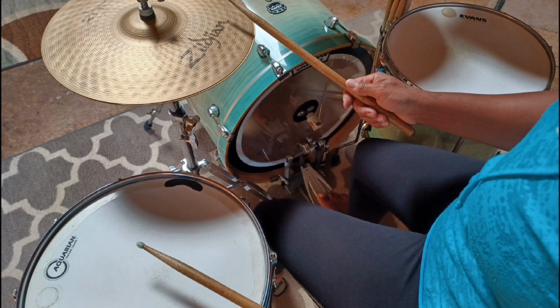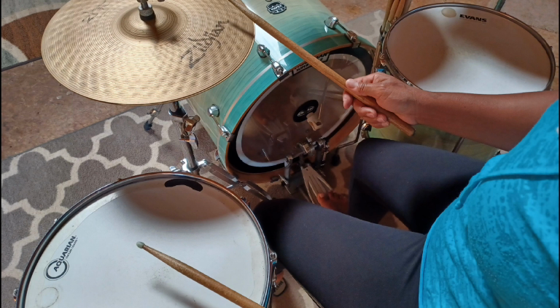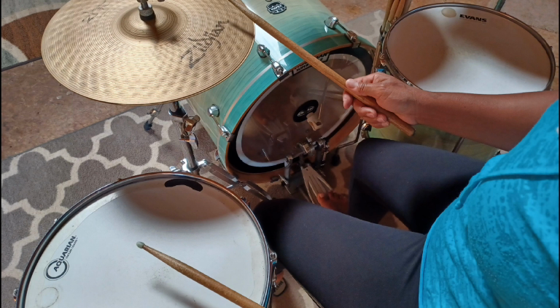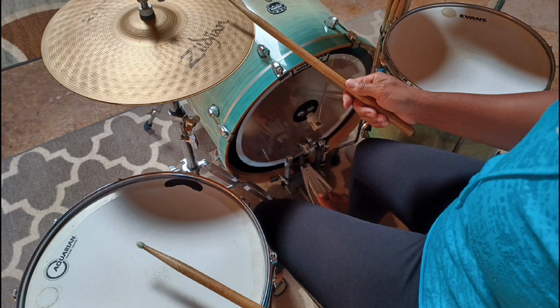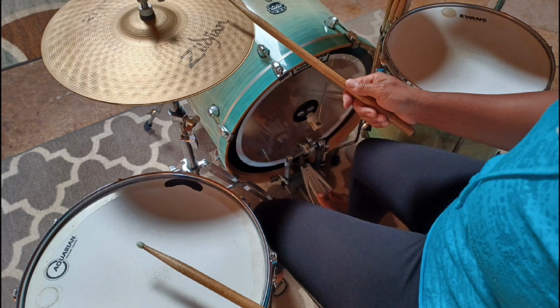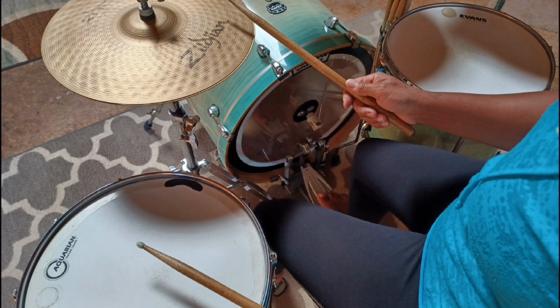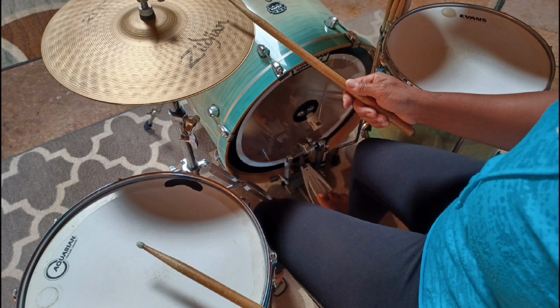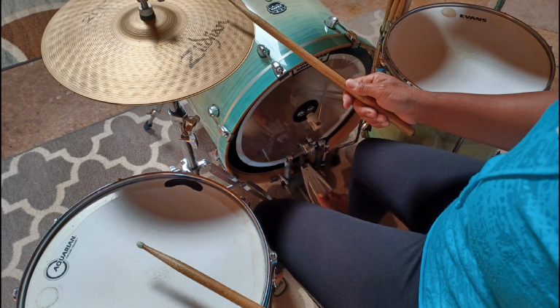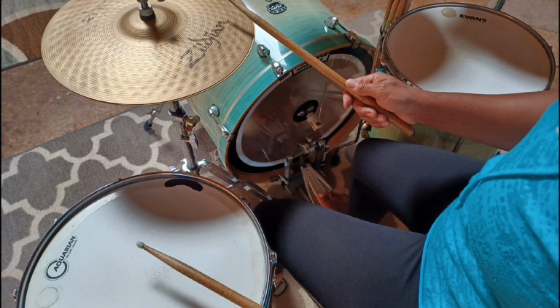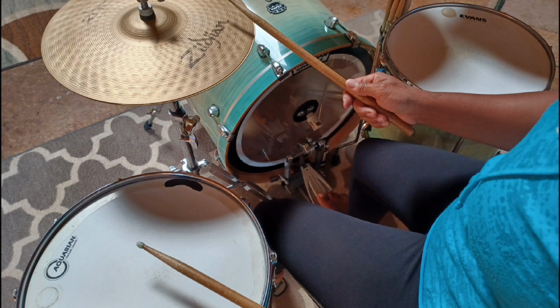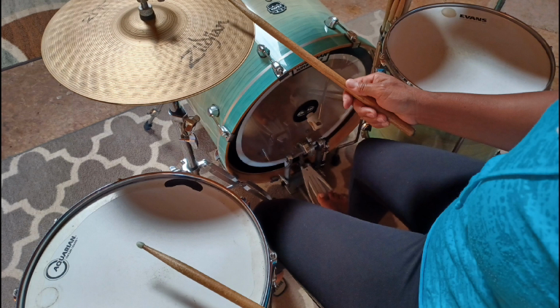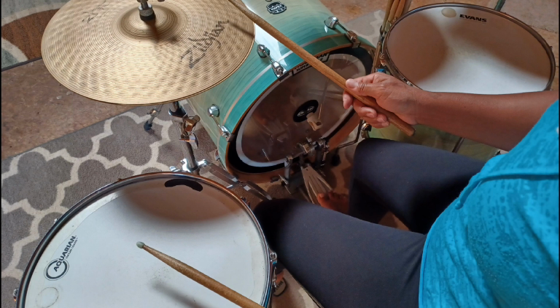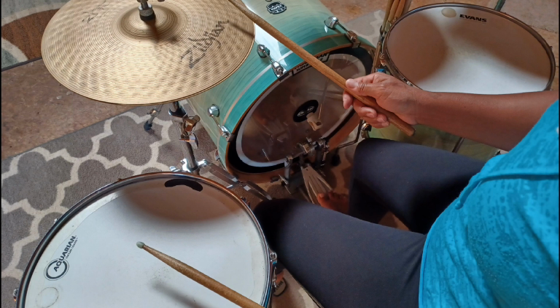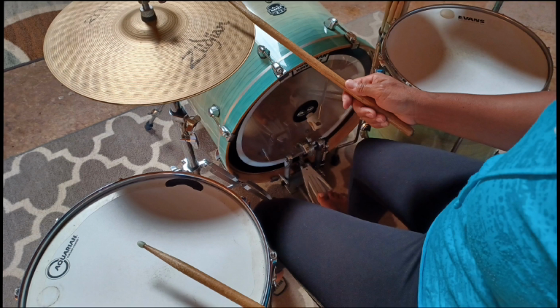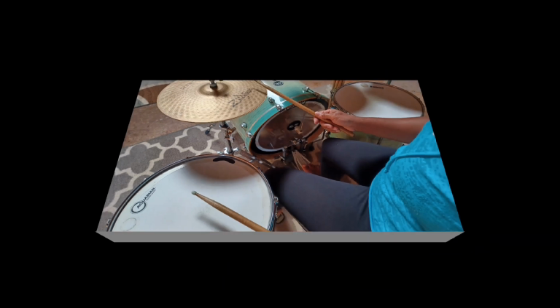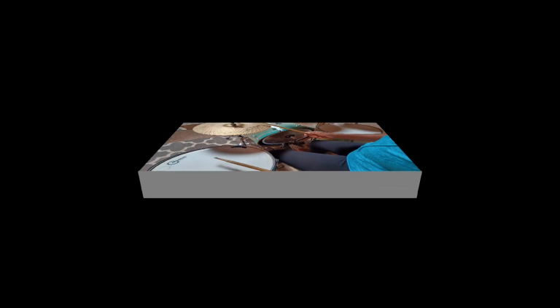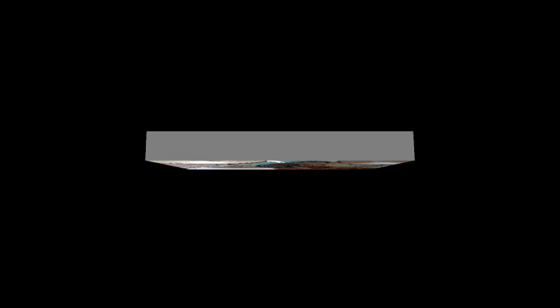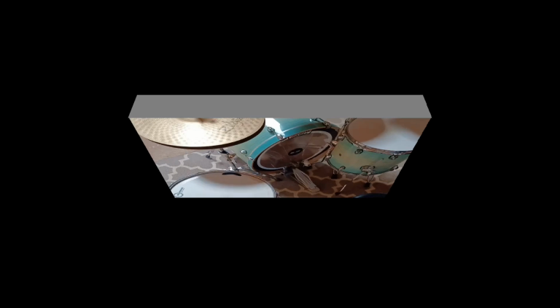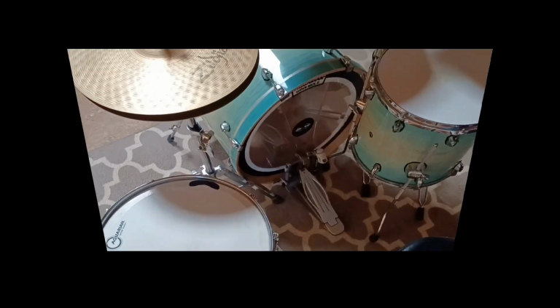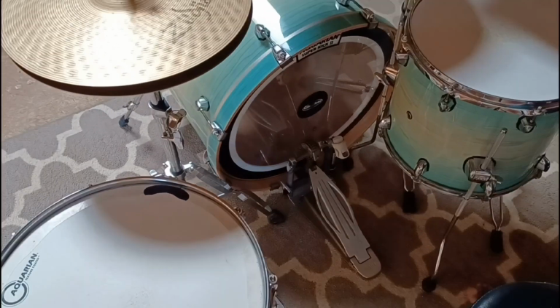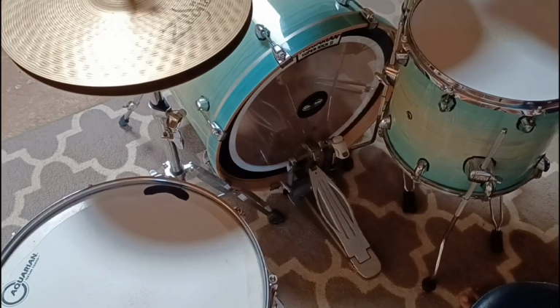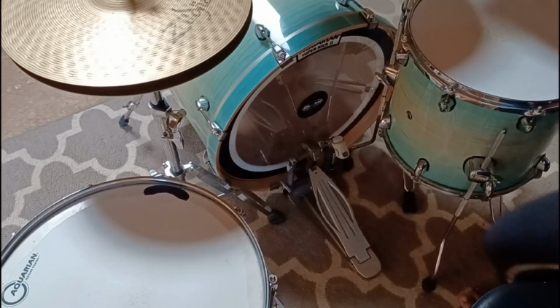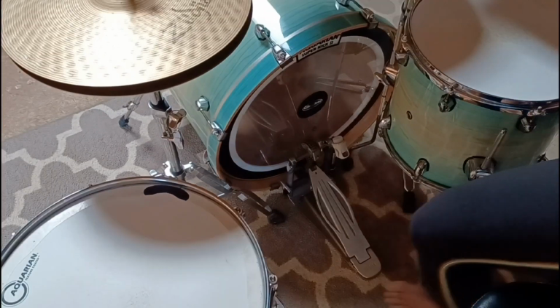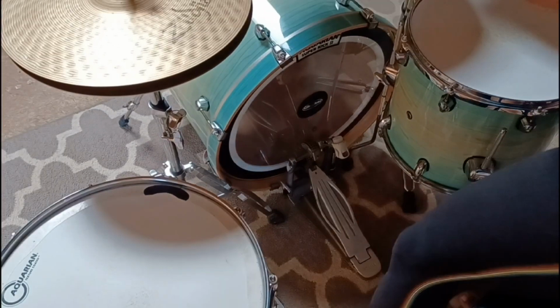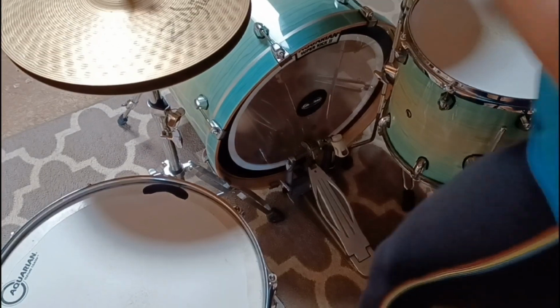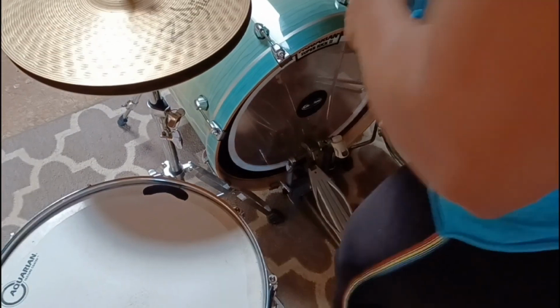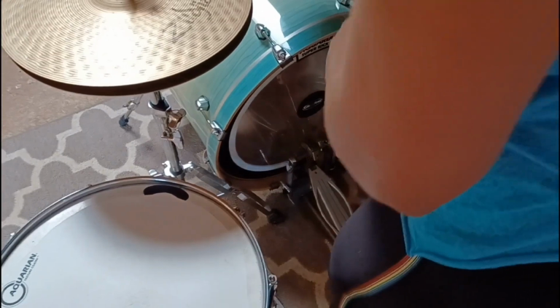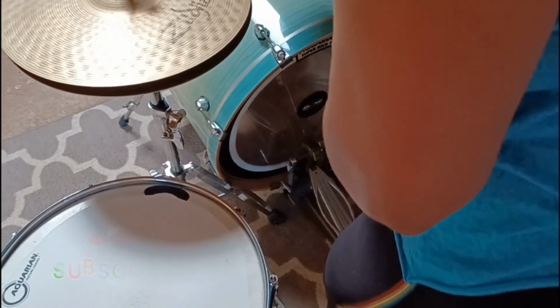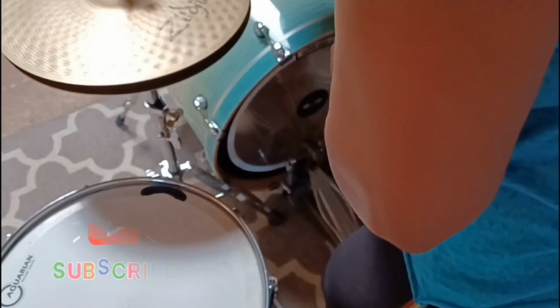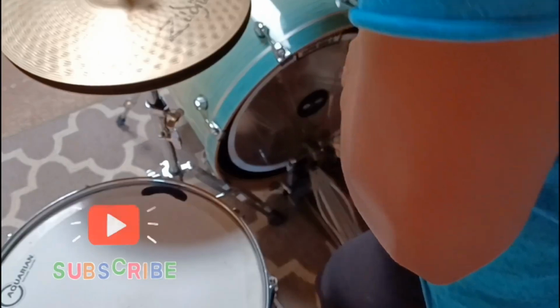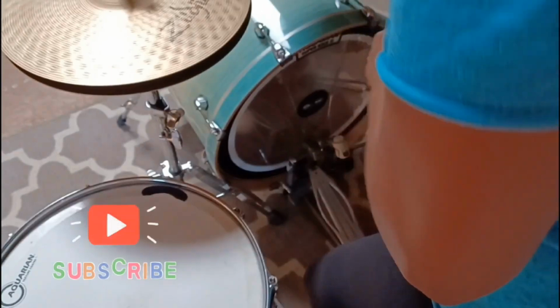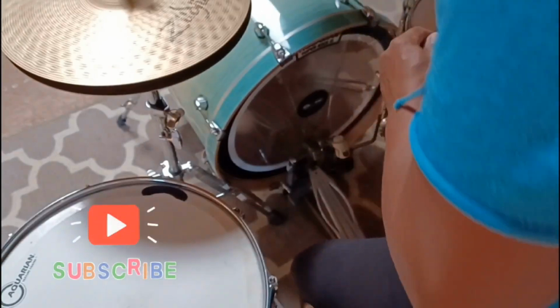Obviously, you can see if I'm sitting still it seems to work. Let's see what happens if I try to play.